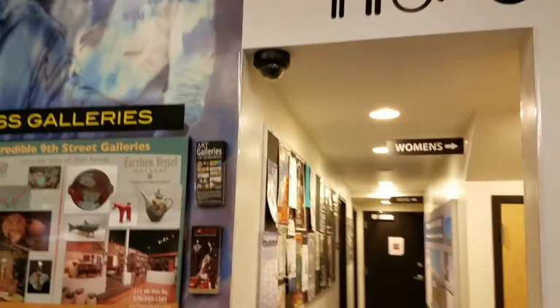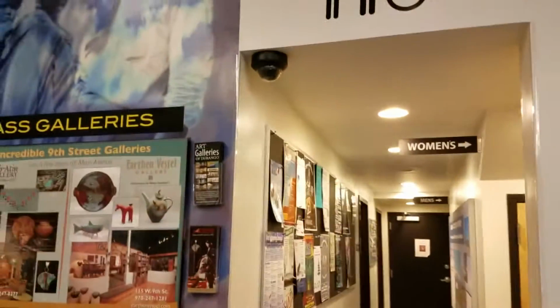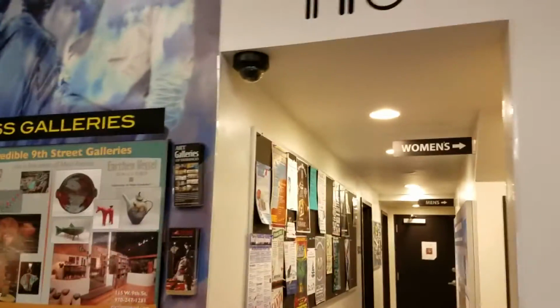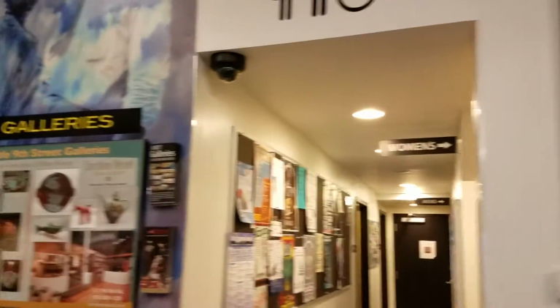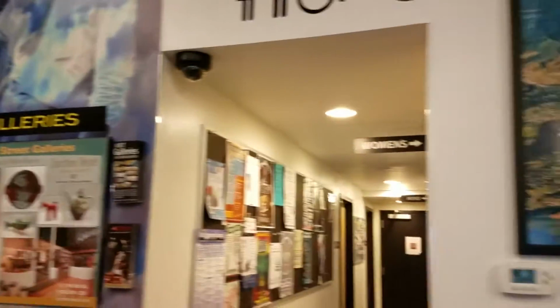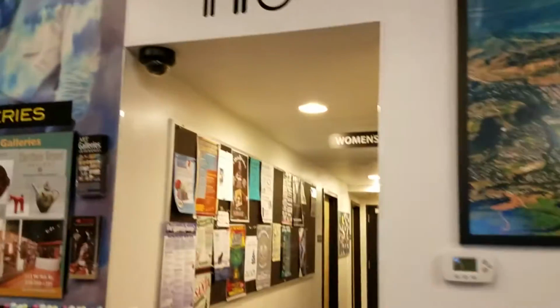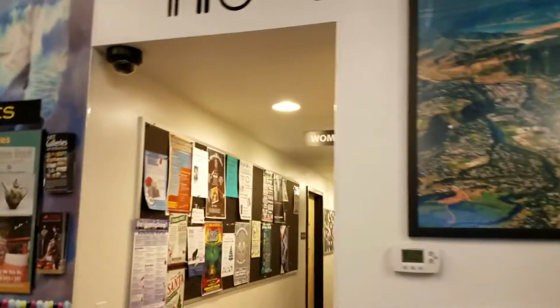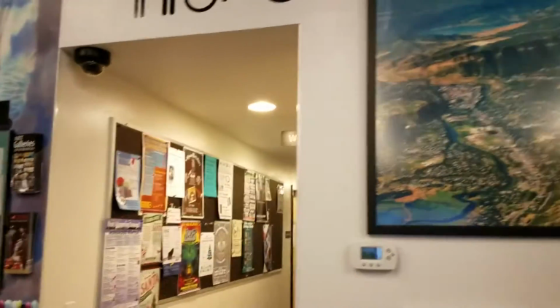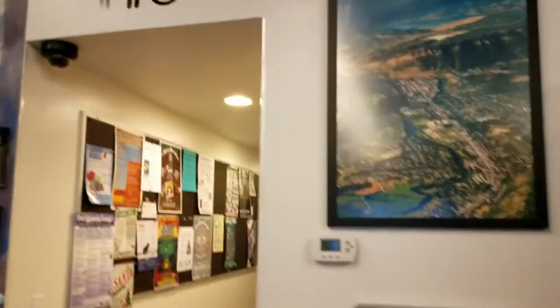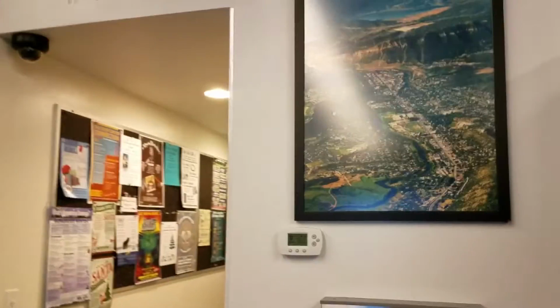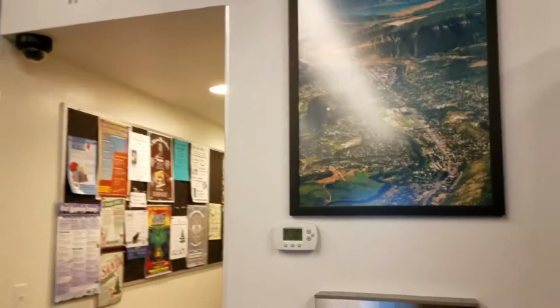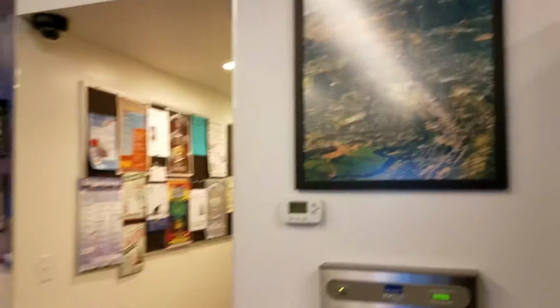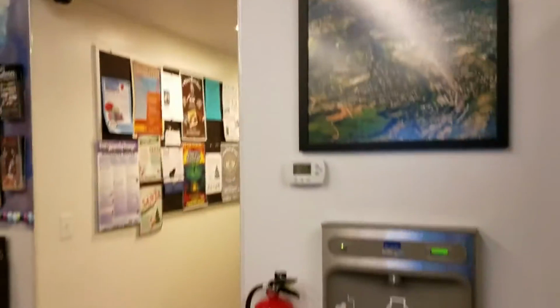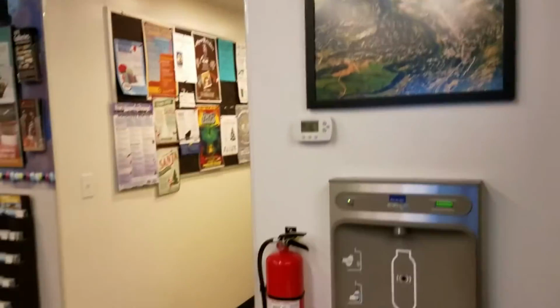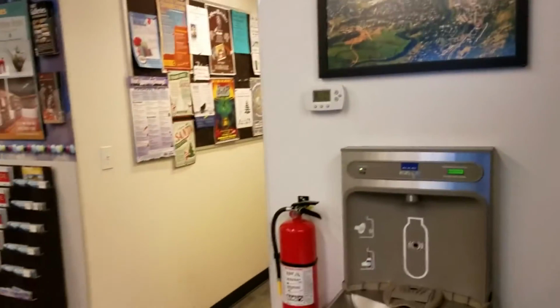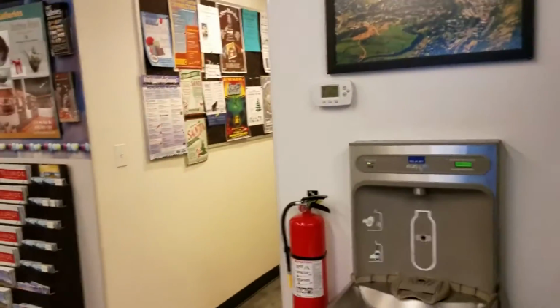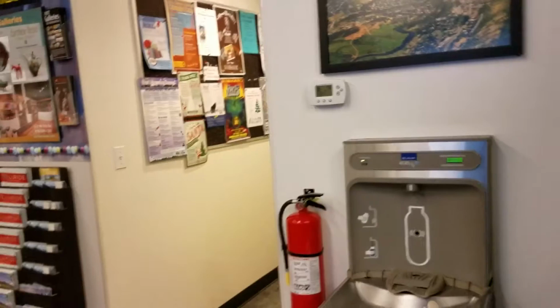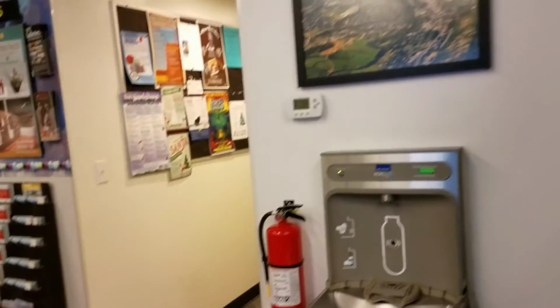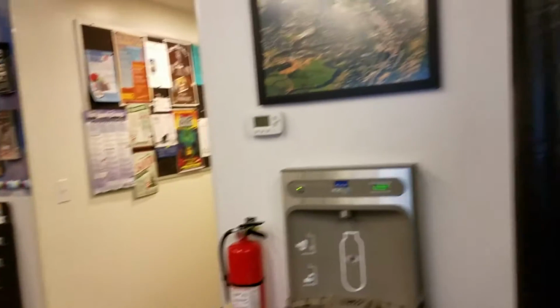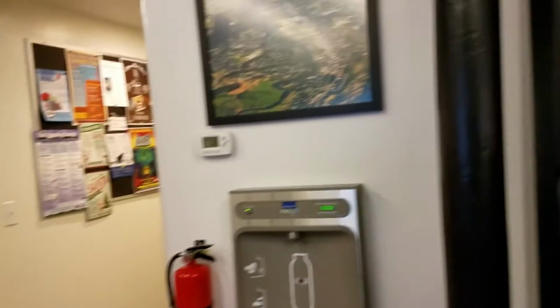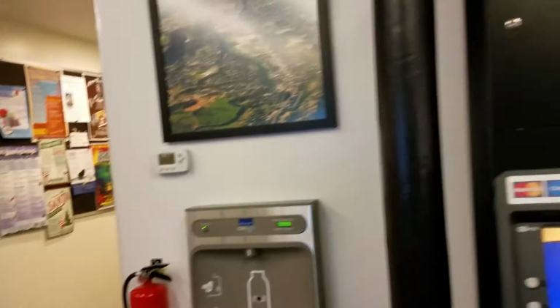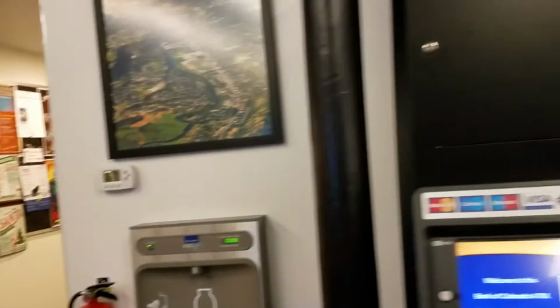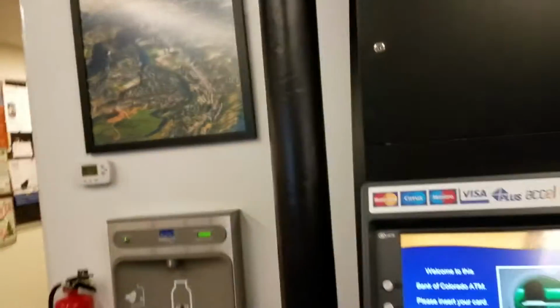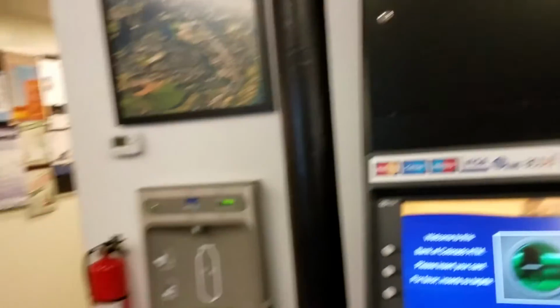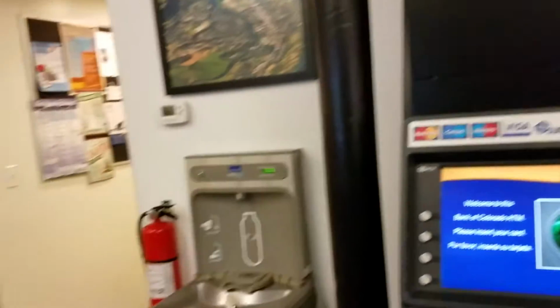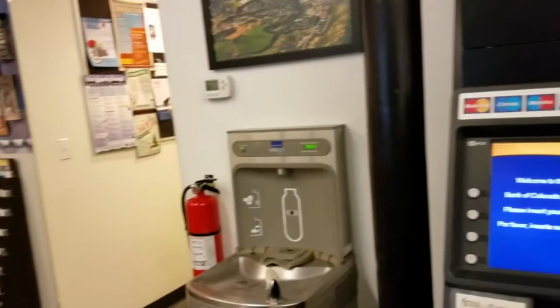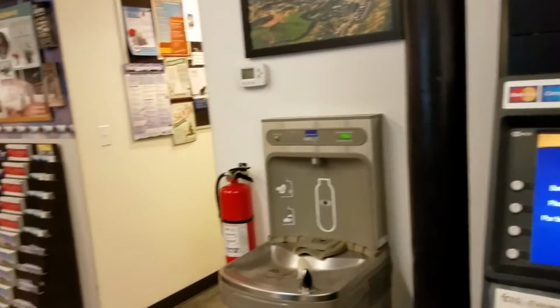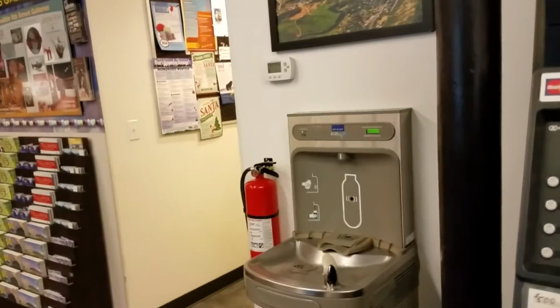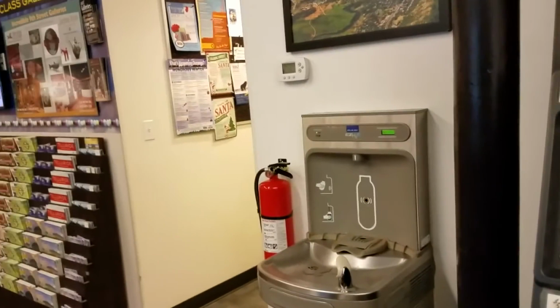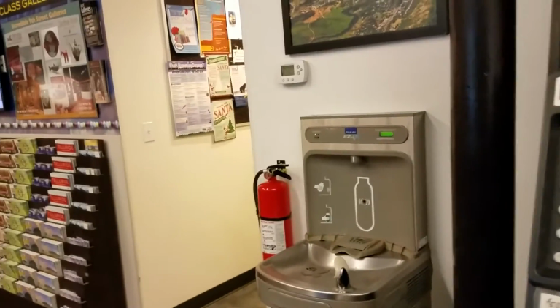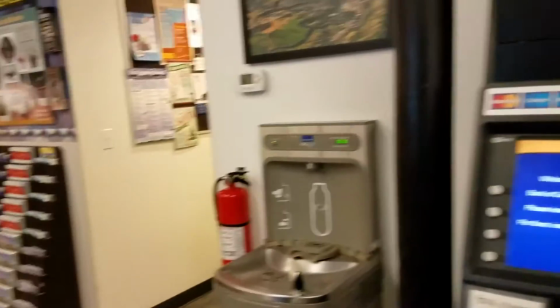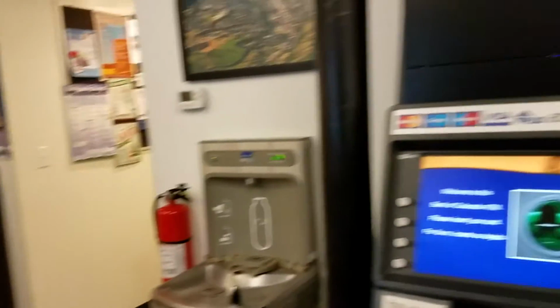And here's some public restrooms, so if you're downtown and you need that — again, we're at the corner of 8th and Main — and there's a place to fill up your water bottle.